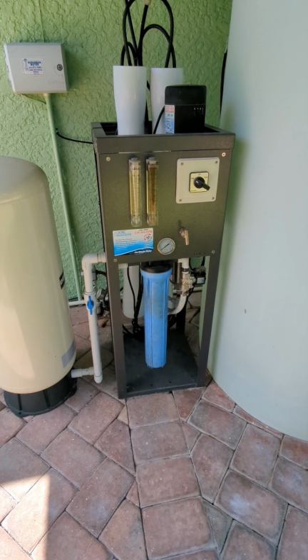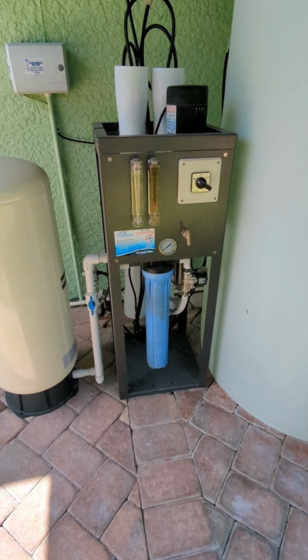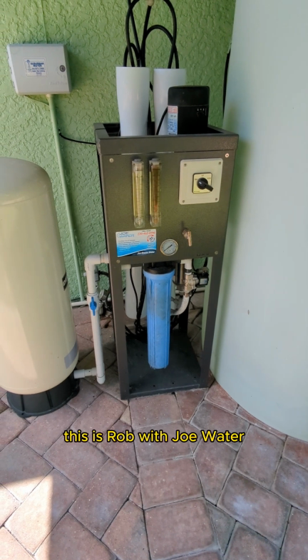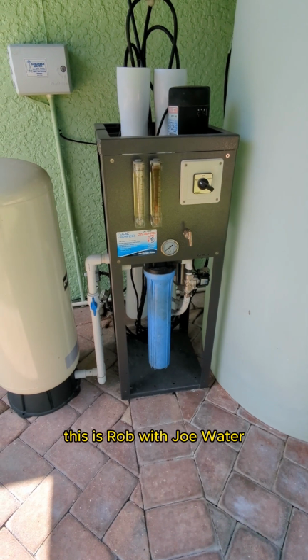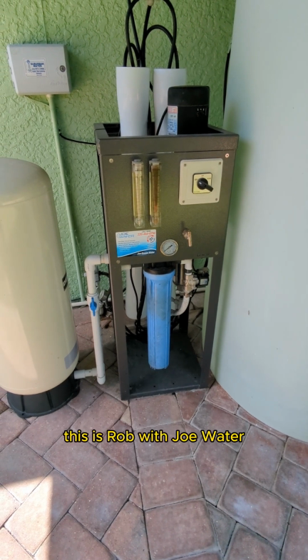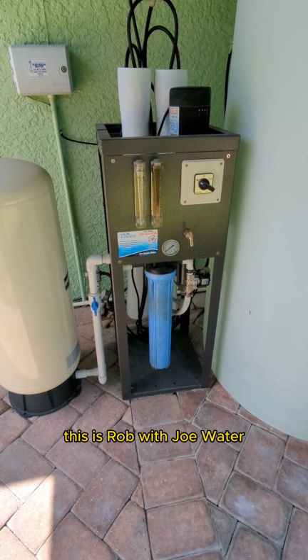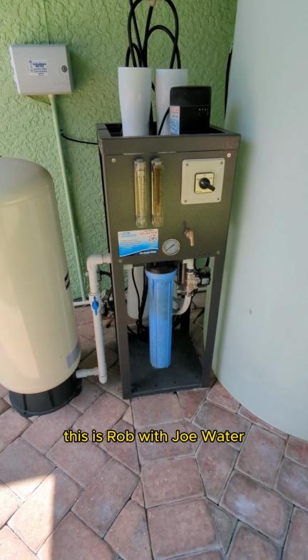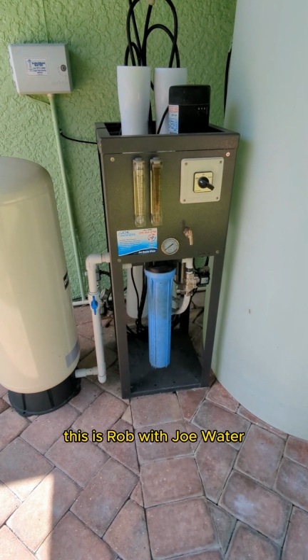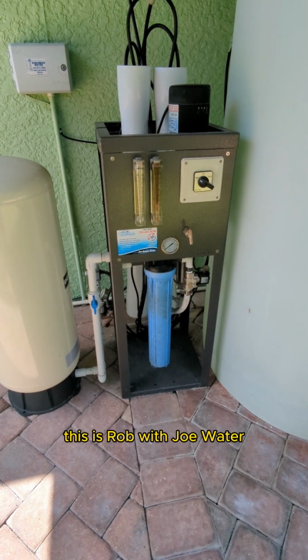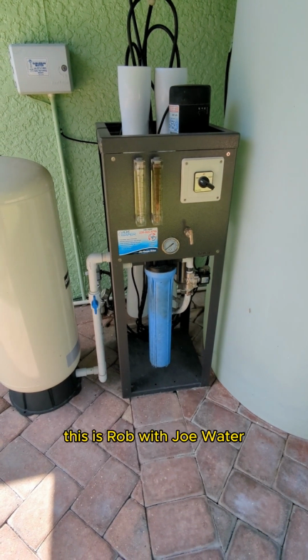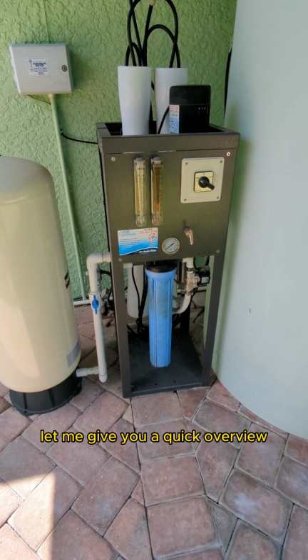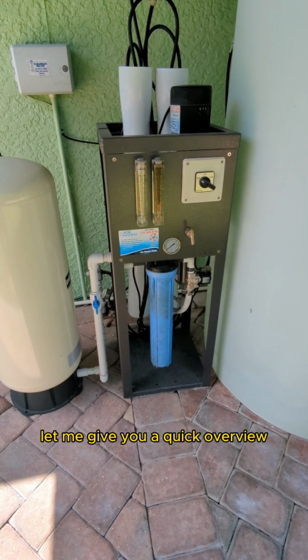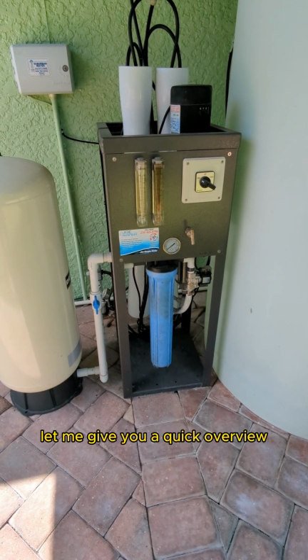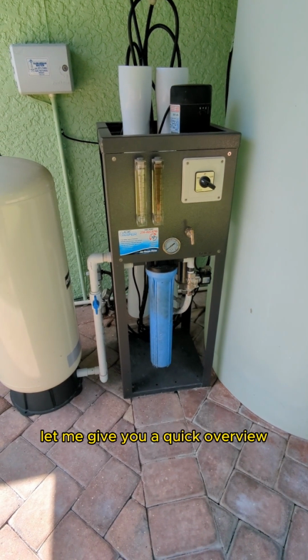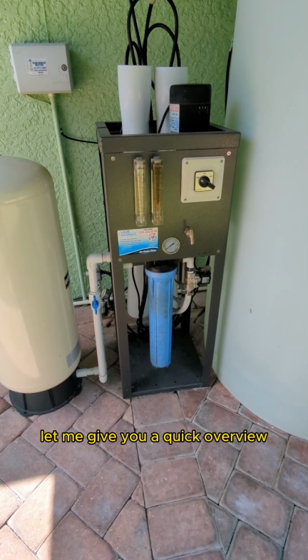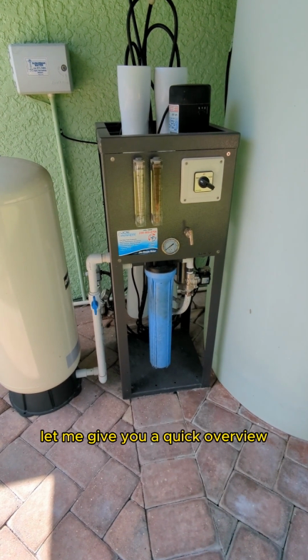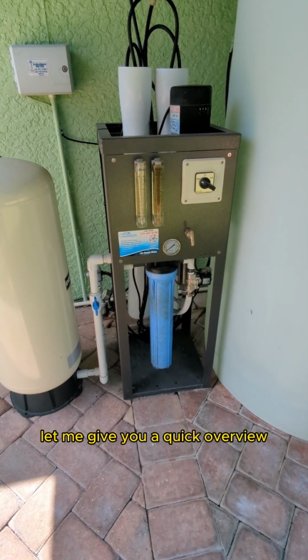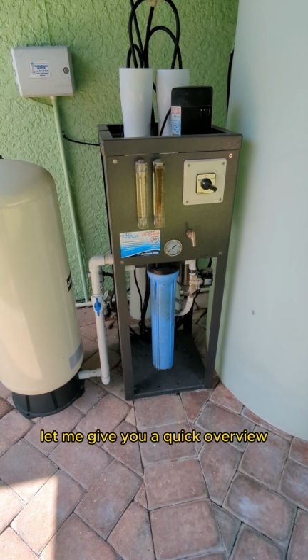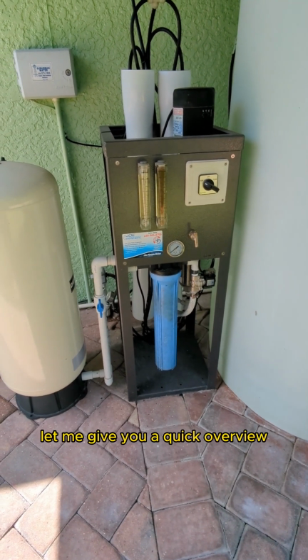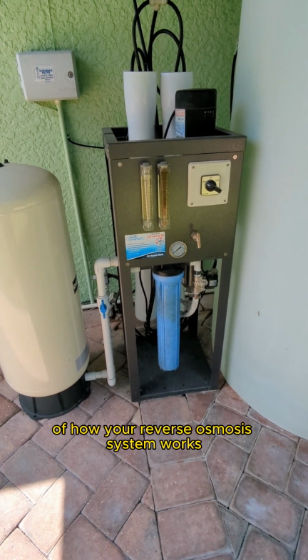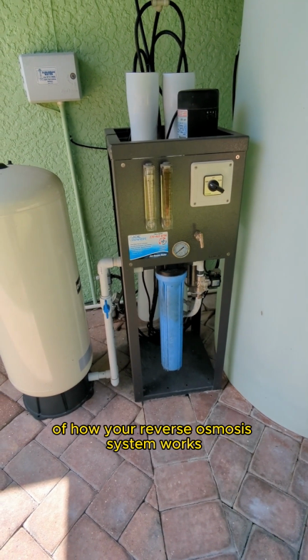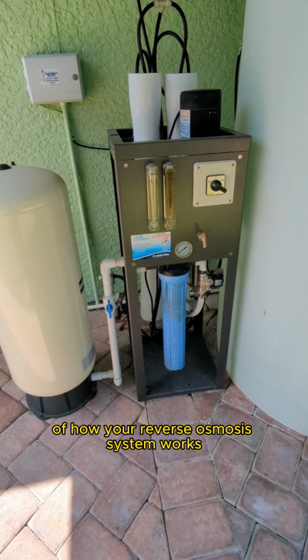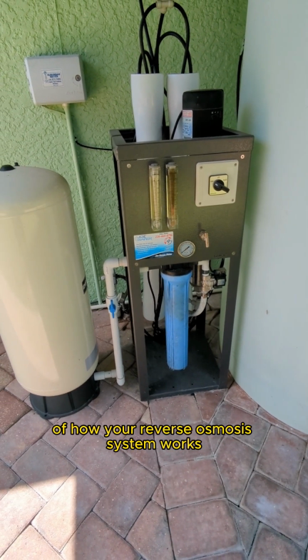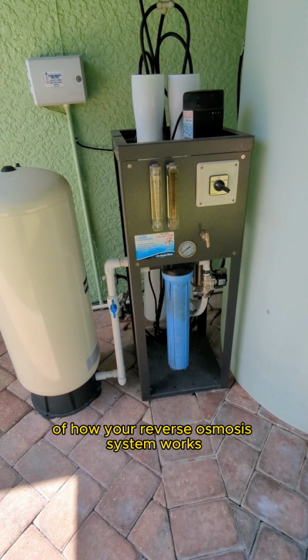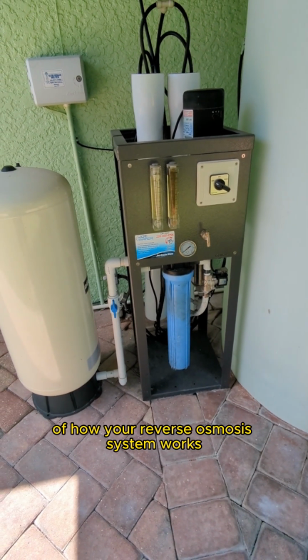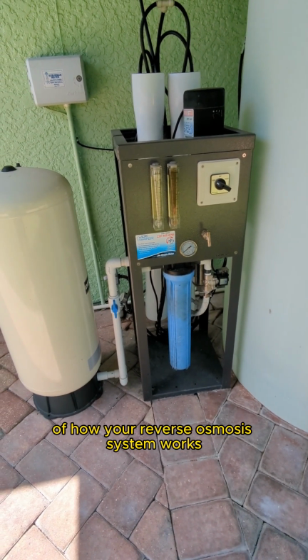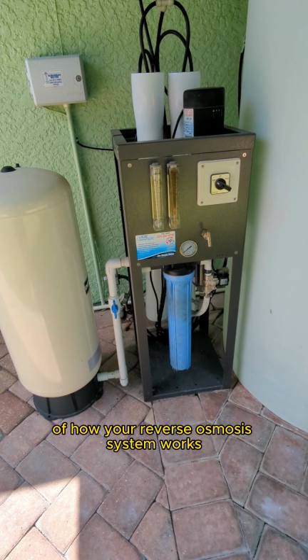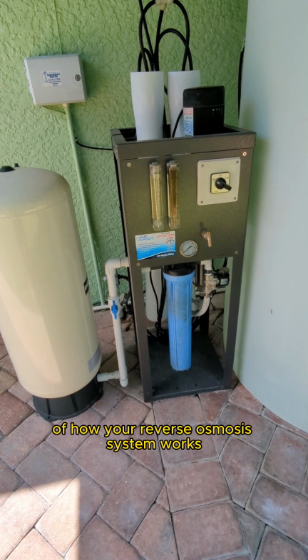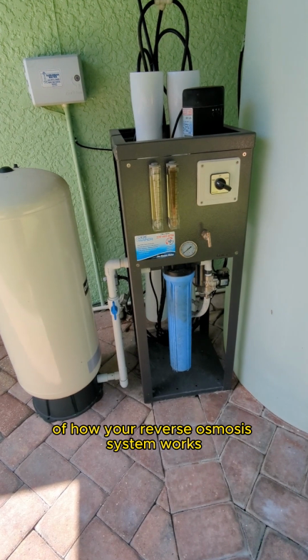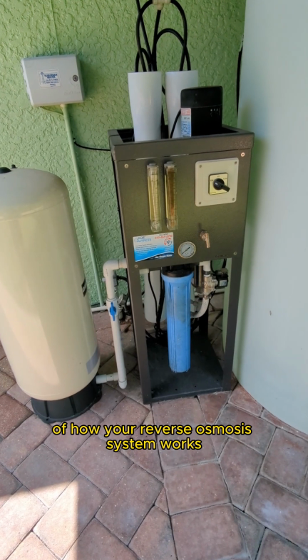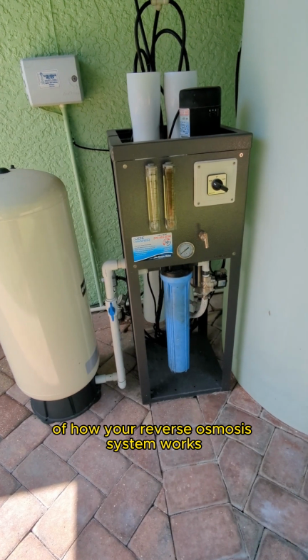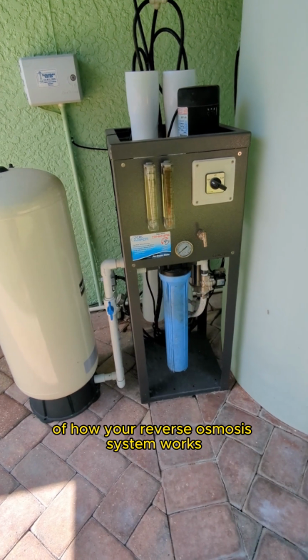This is Rob with Joe Water. Let me give you a quick overview of how your reverse osmosis system works.